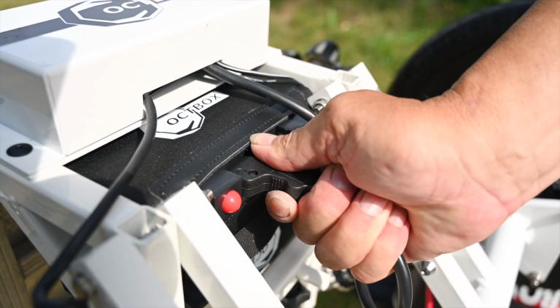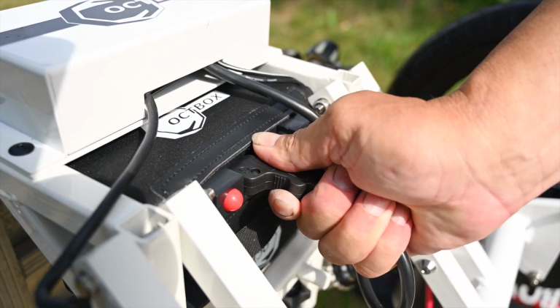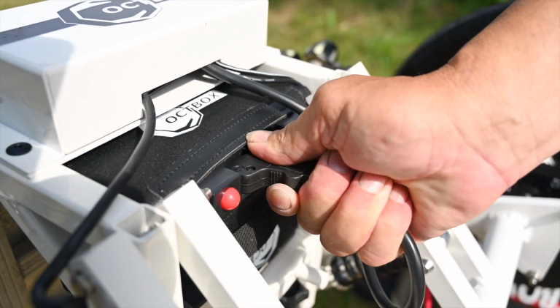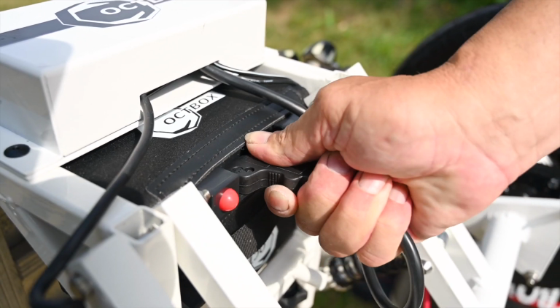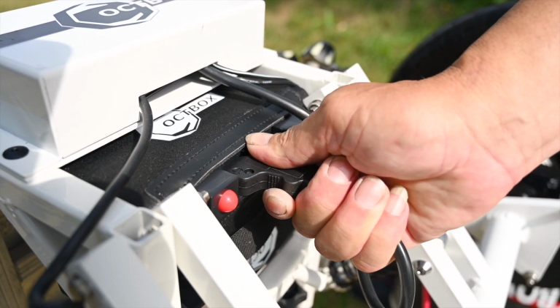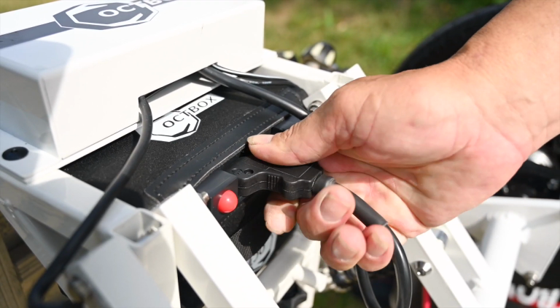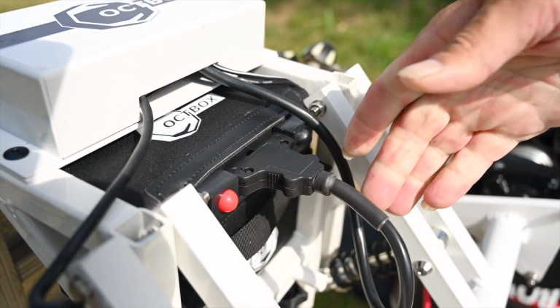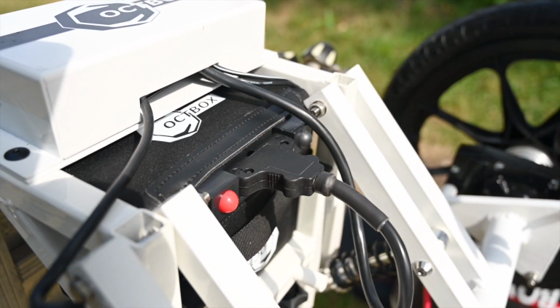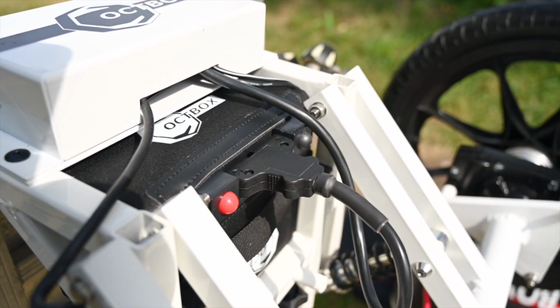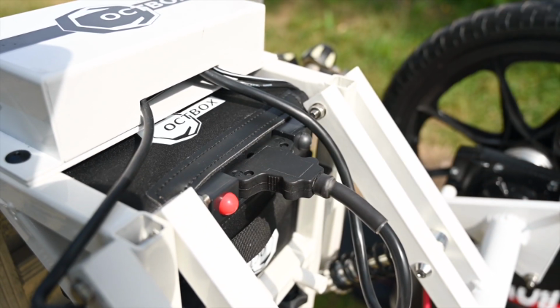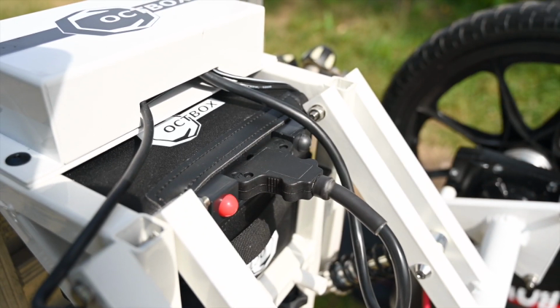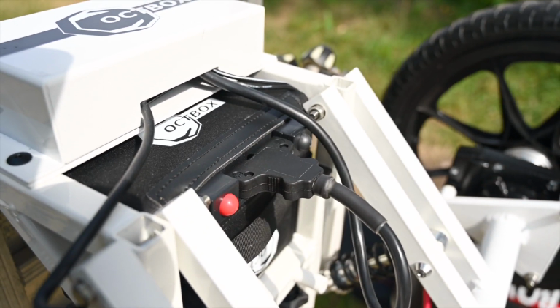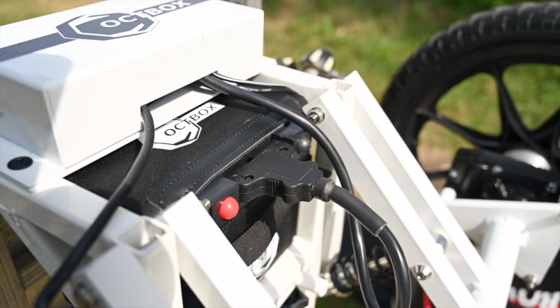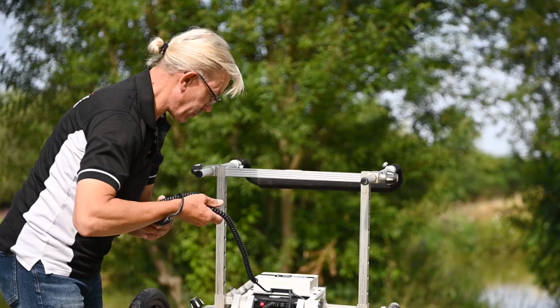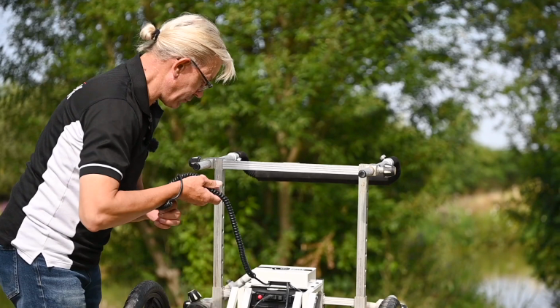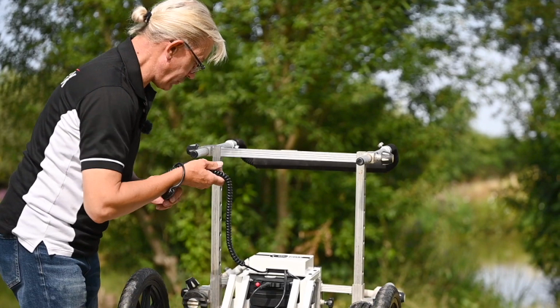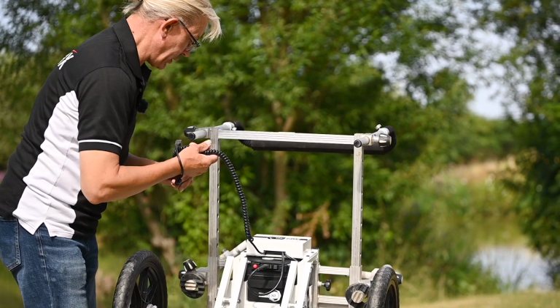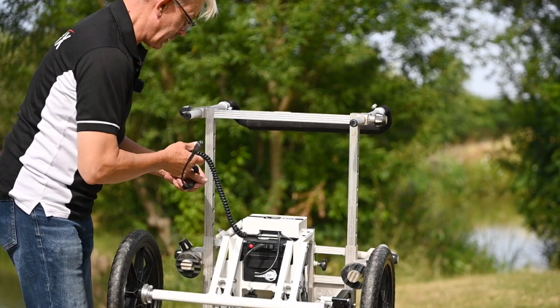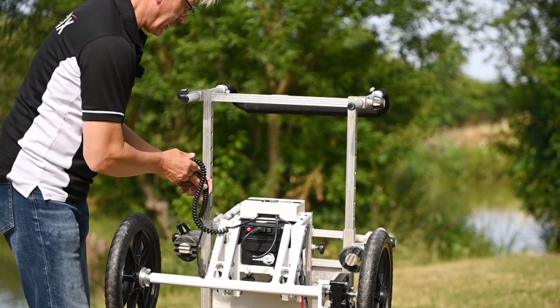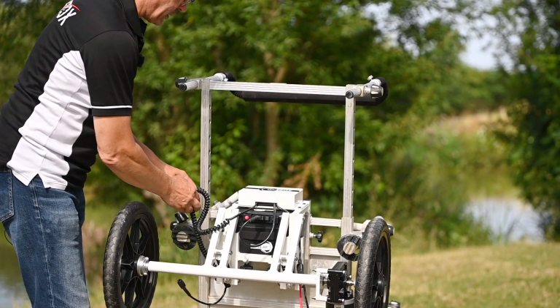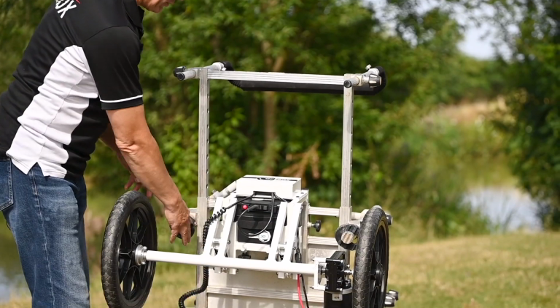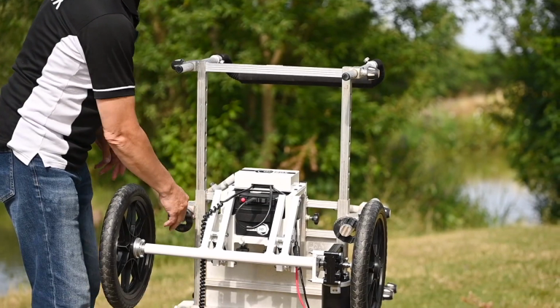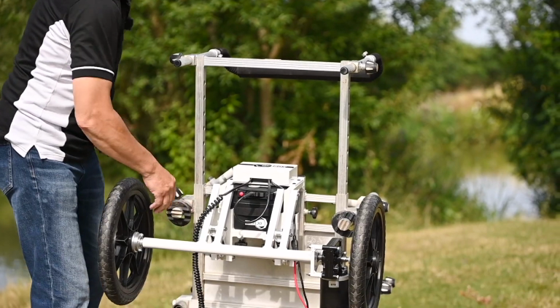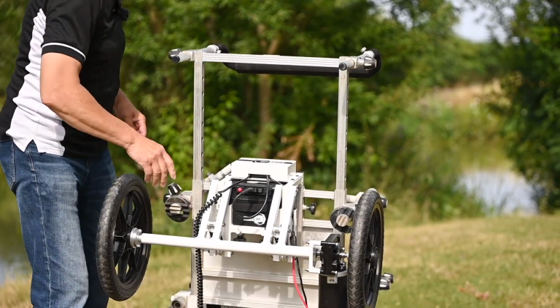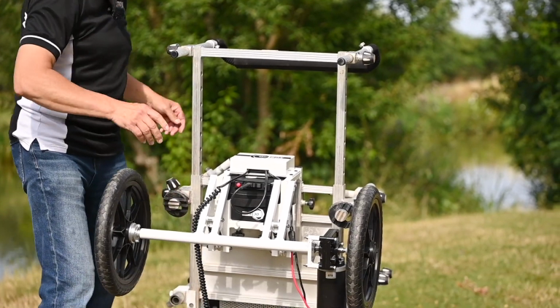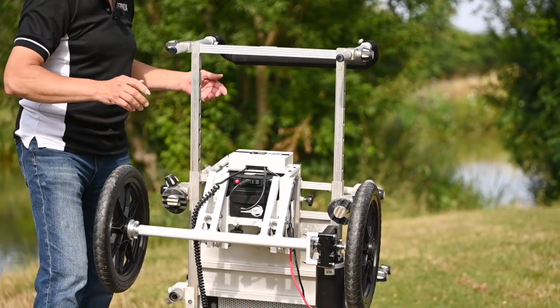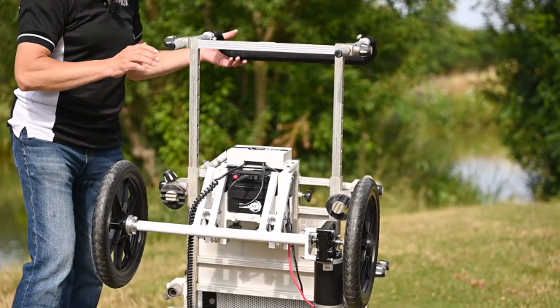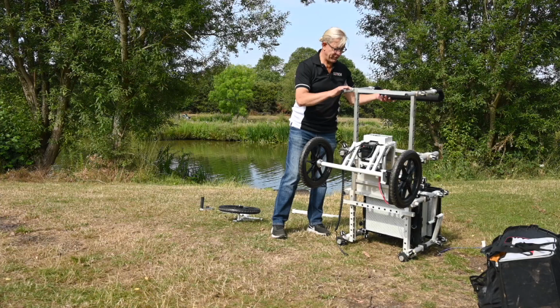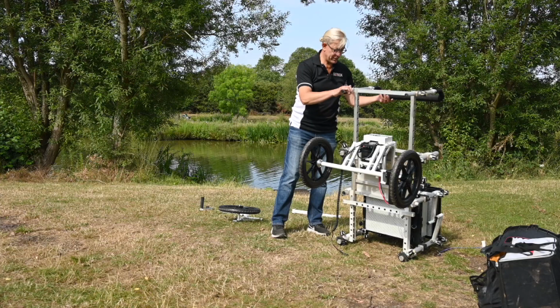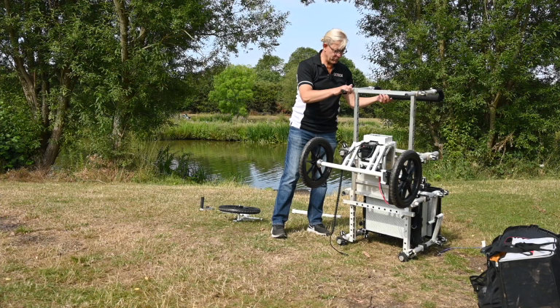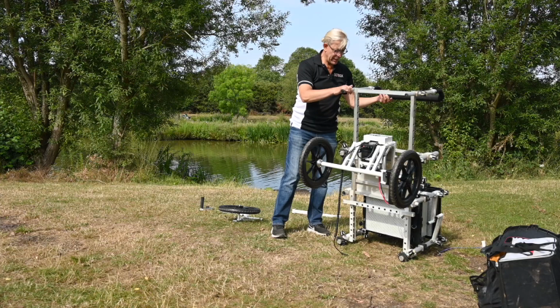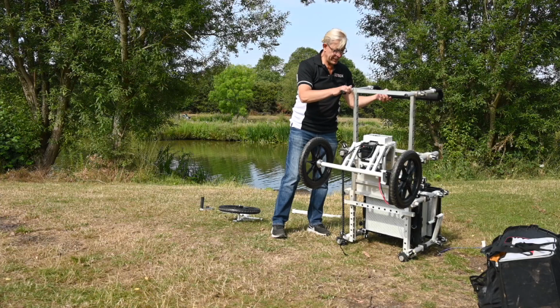Right, that's the battery on. Right, so that's the front end fitted and ready.